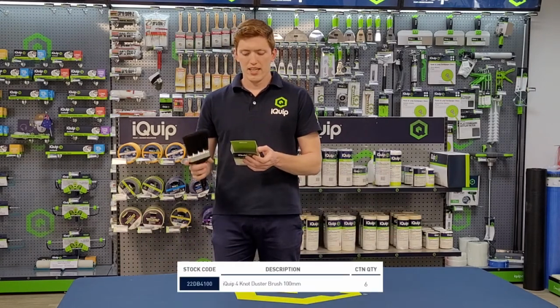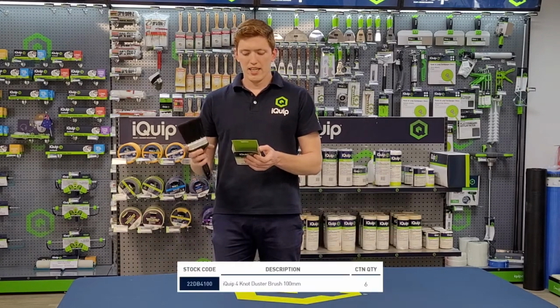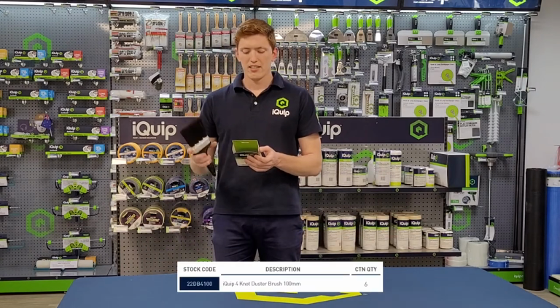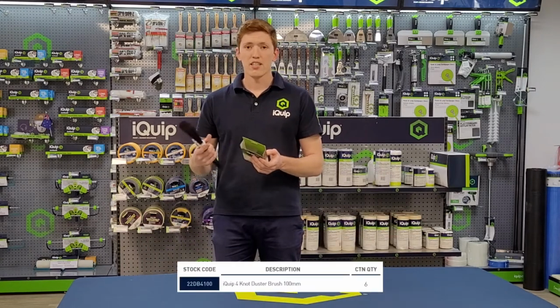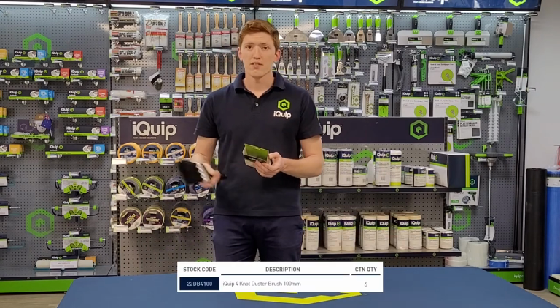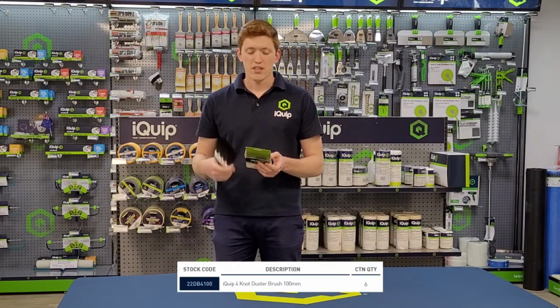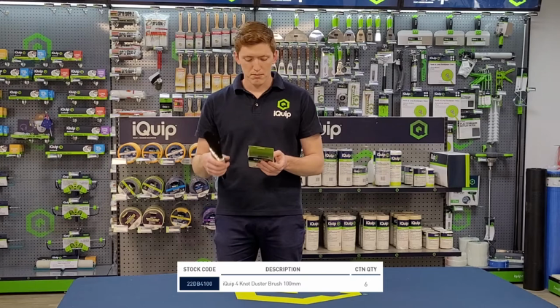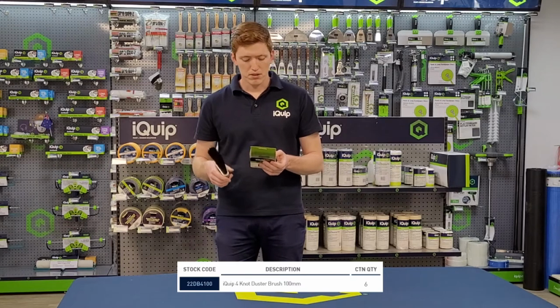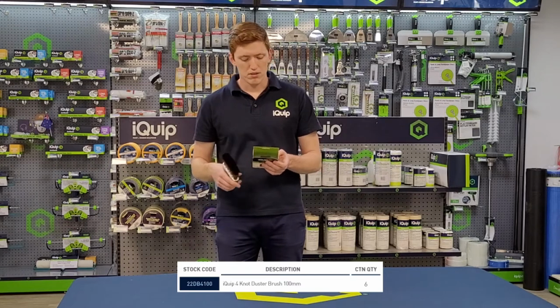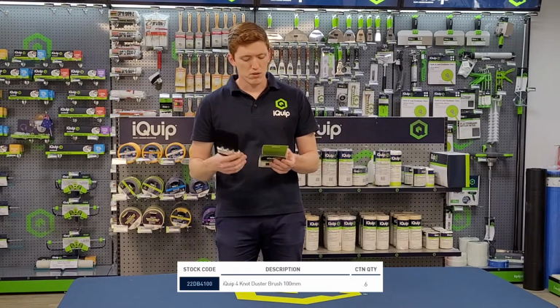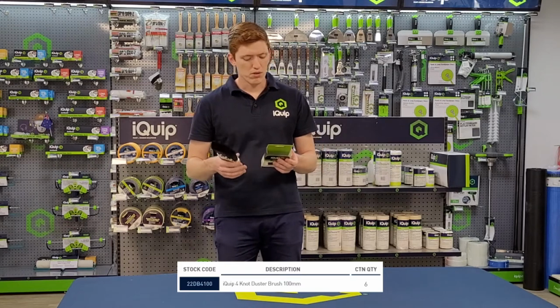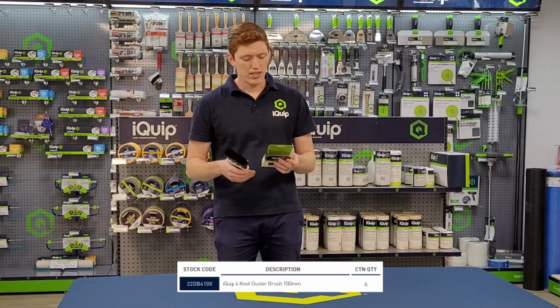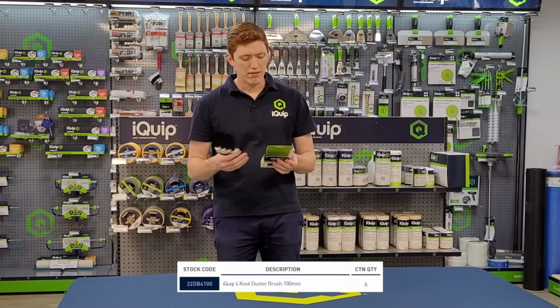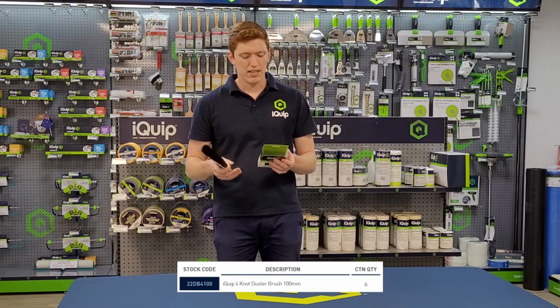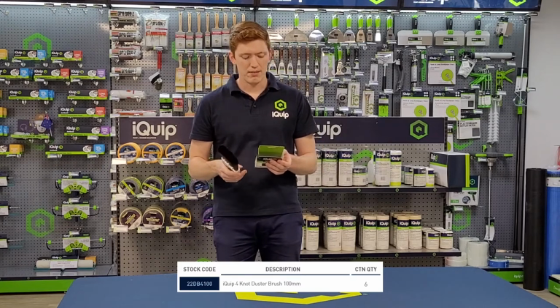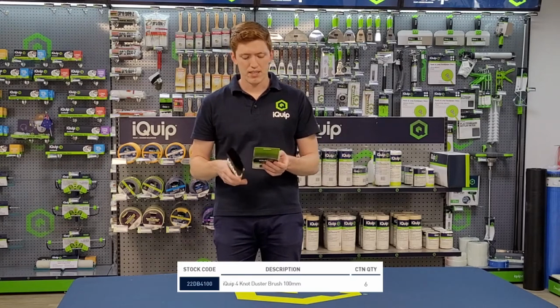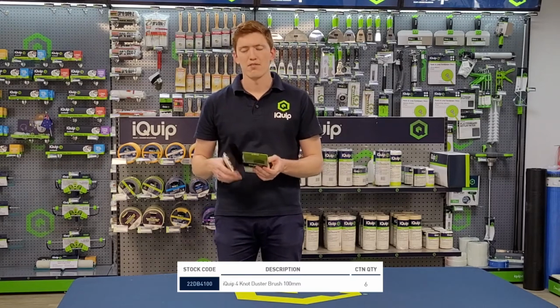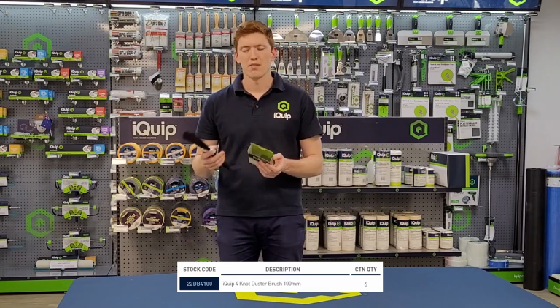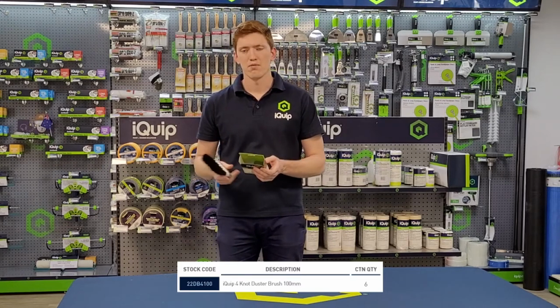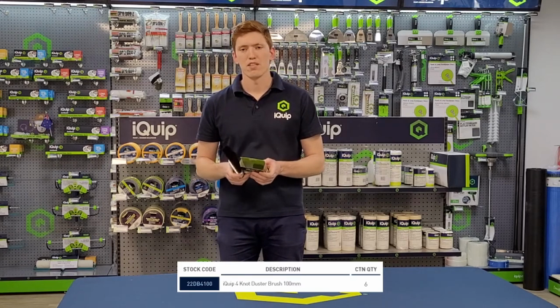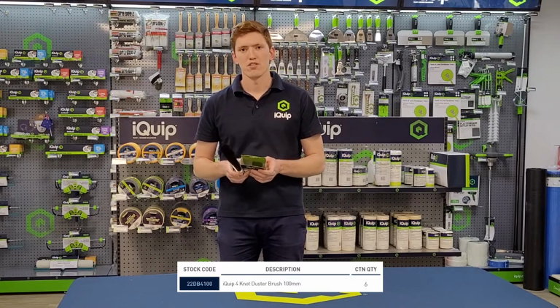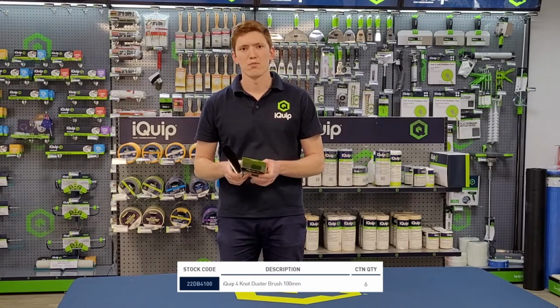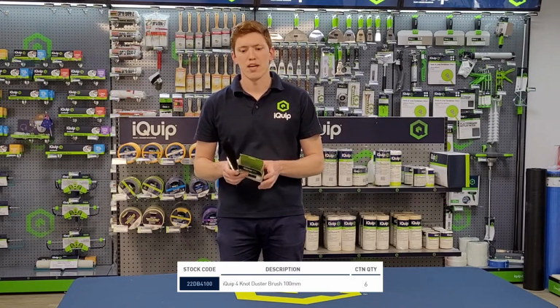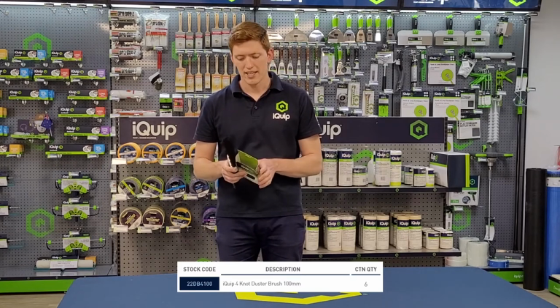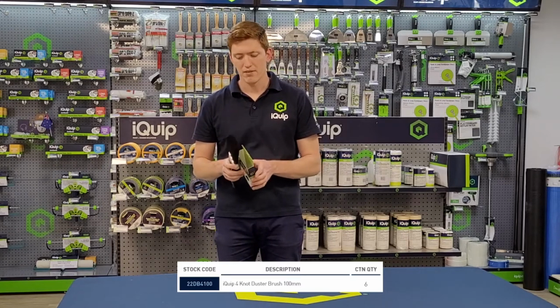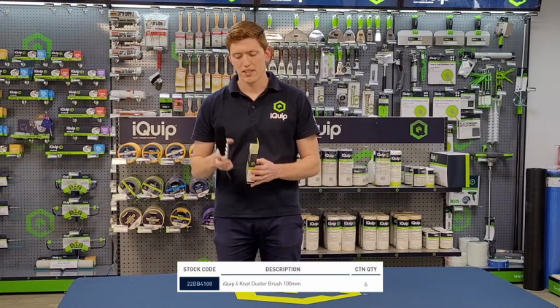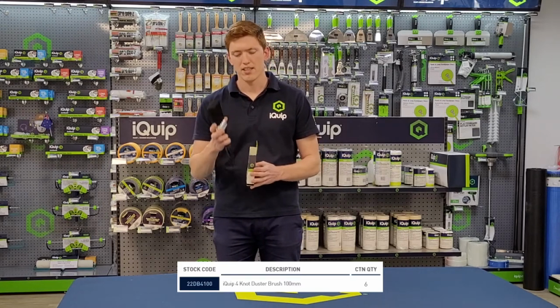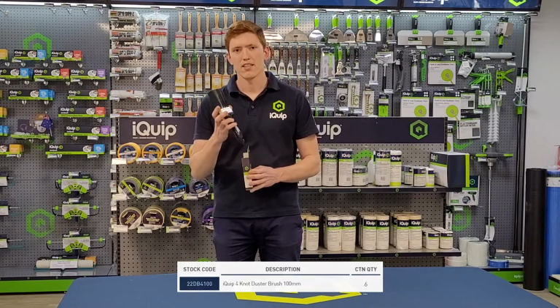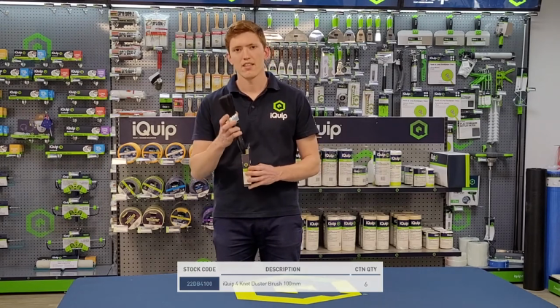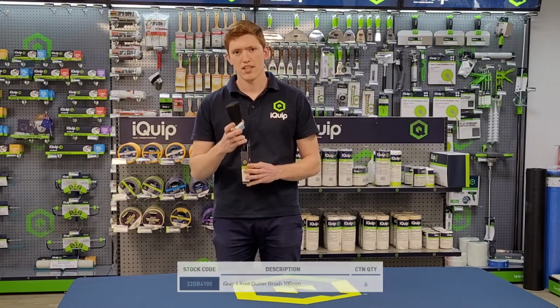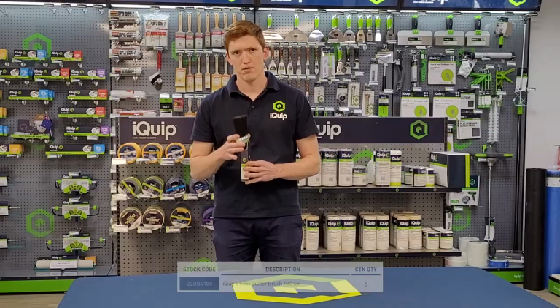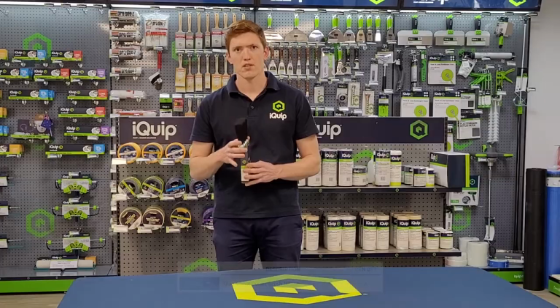It's ideal for skirting boards, doors and frames, and is very durable and hard wearing. Thank you for watching.